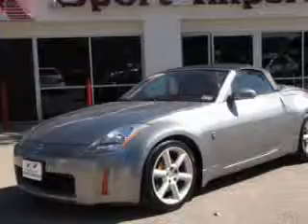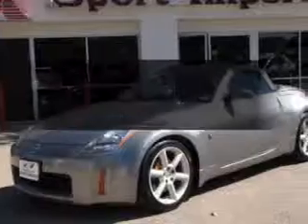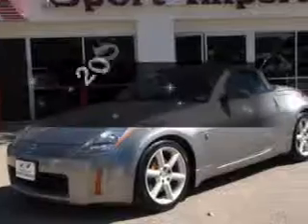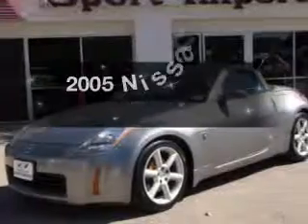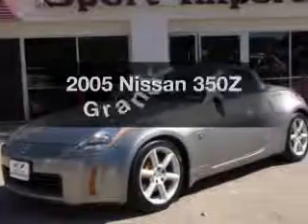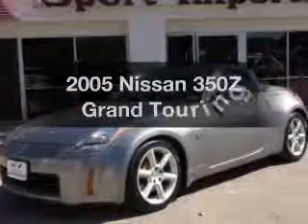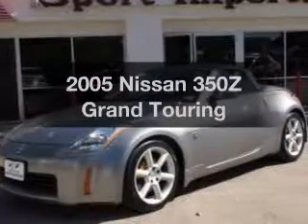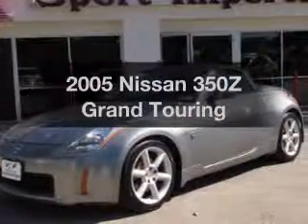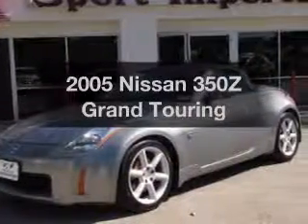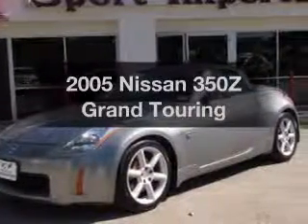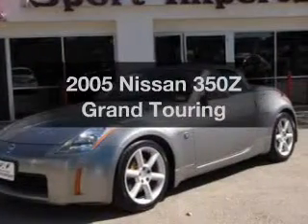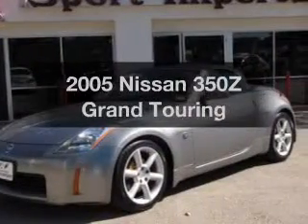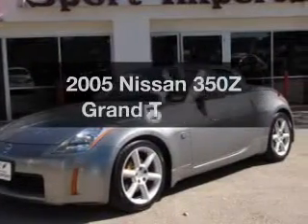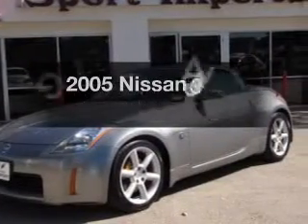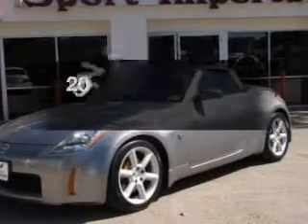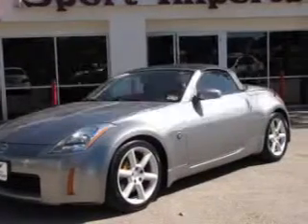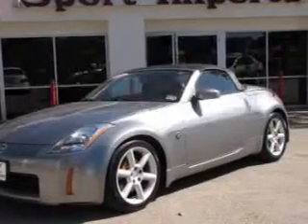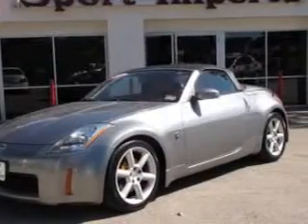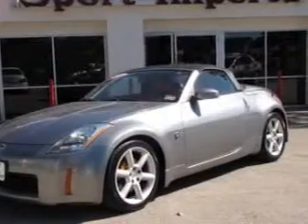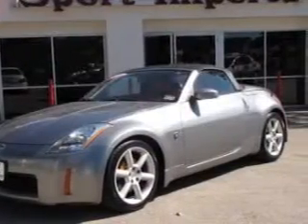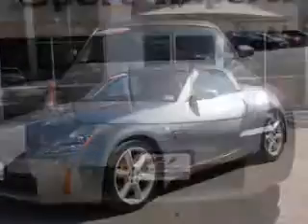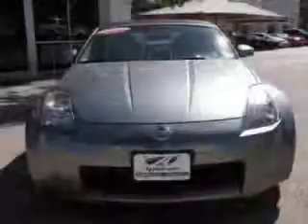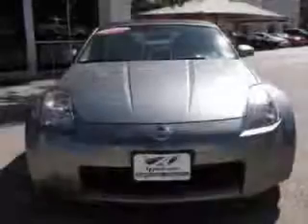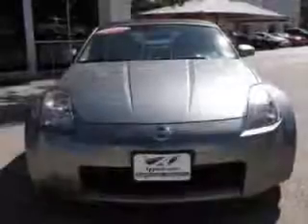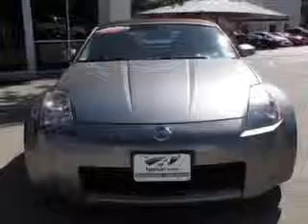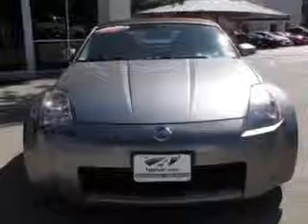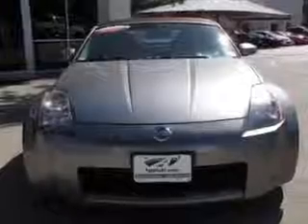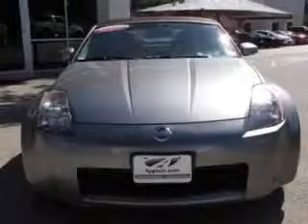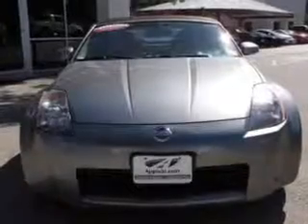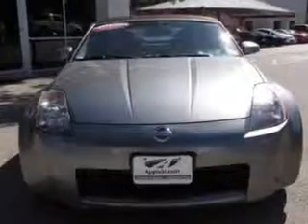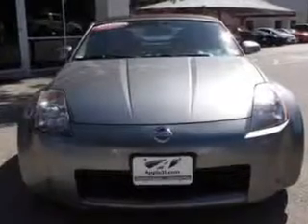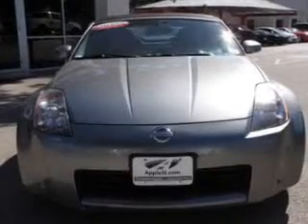We're presenting the 2005 Nissan 350Z — everything you need under one roof with this great vehicle.